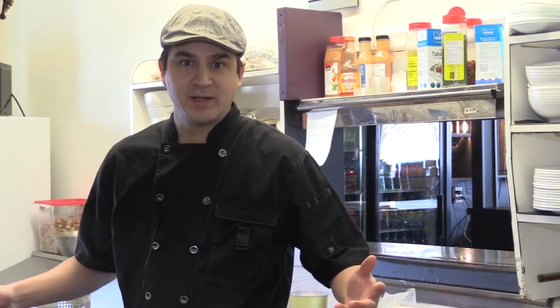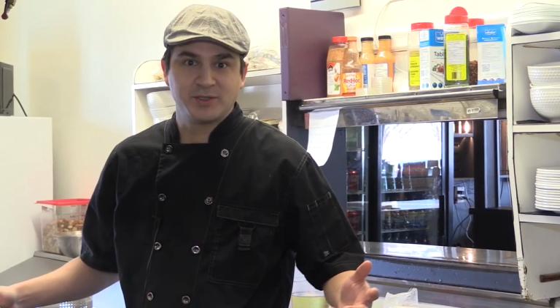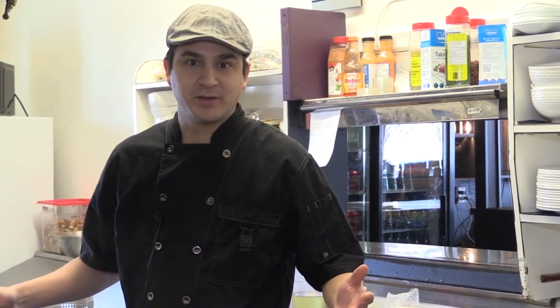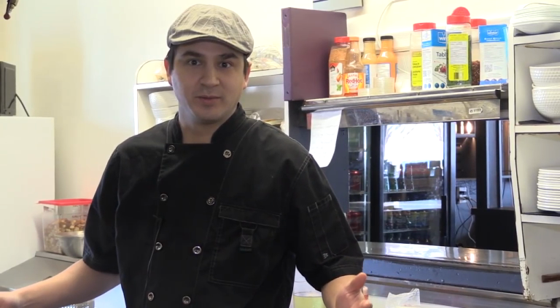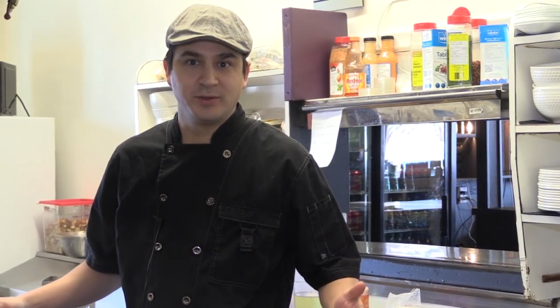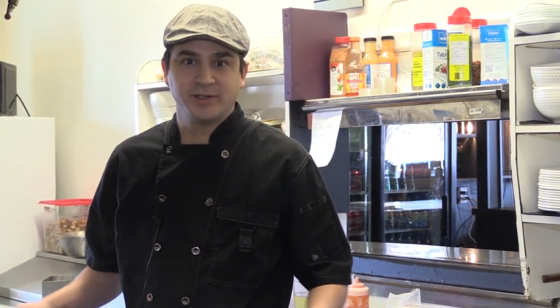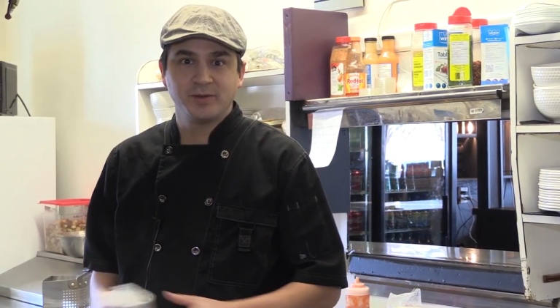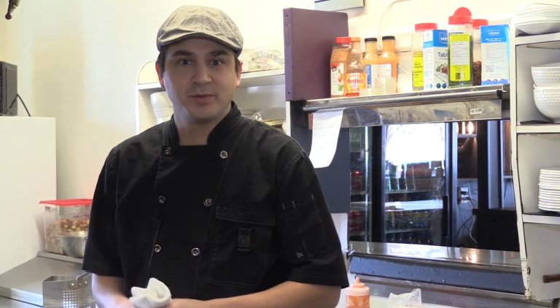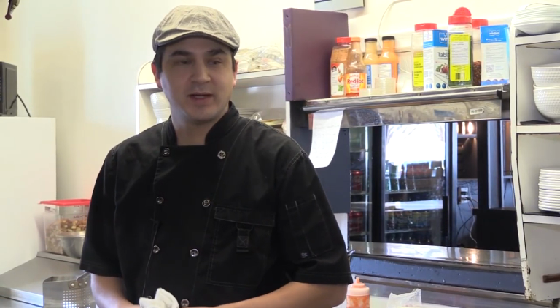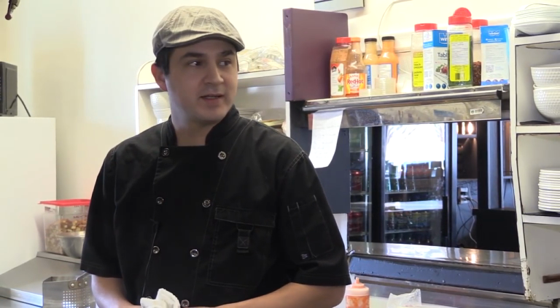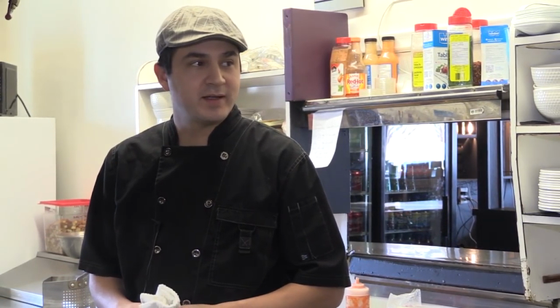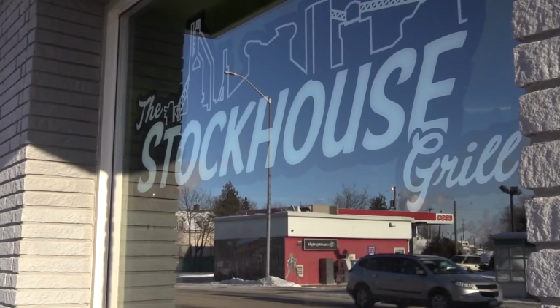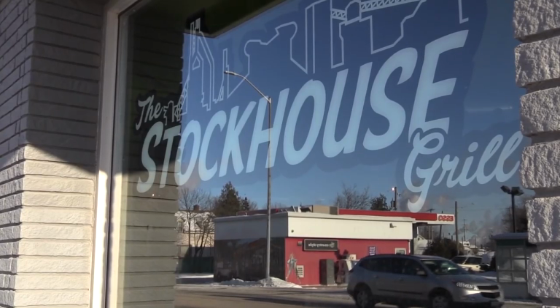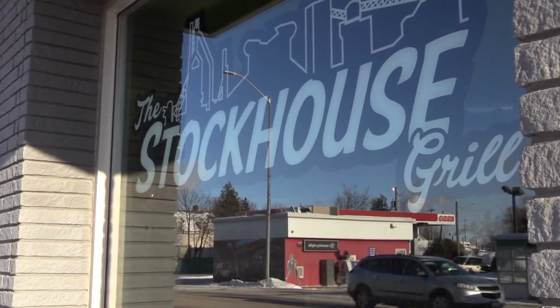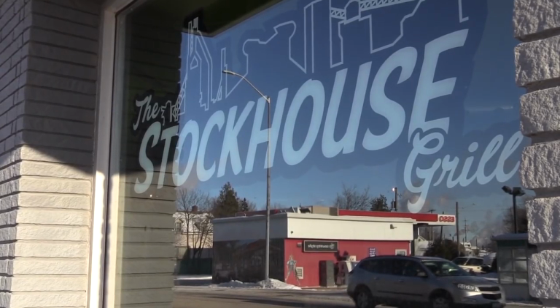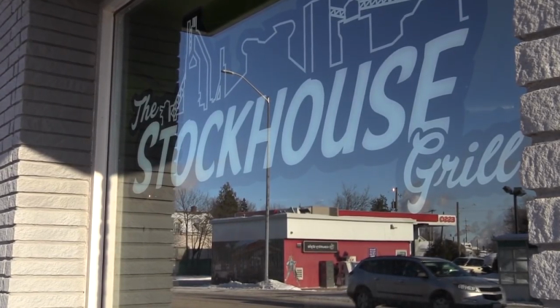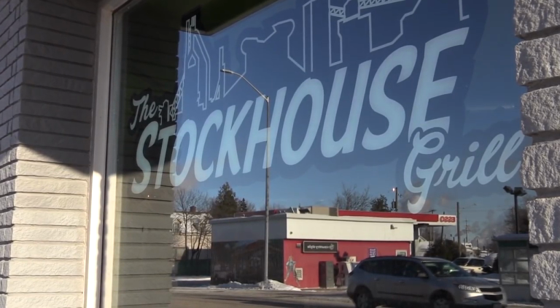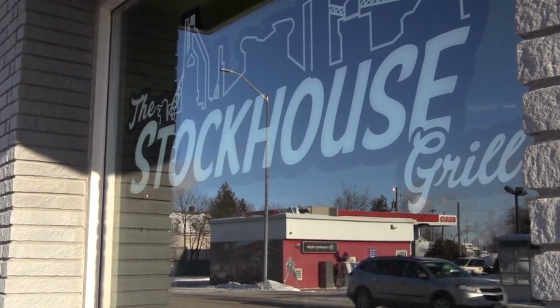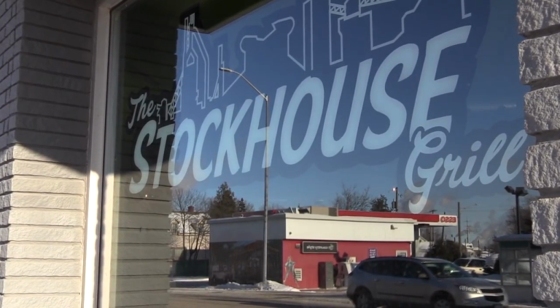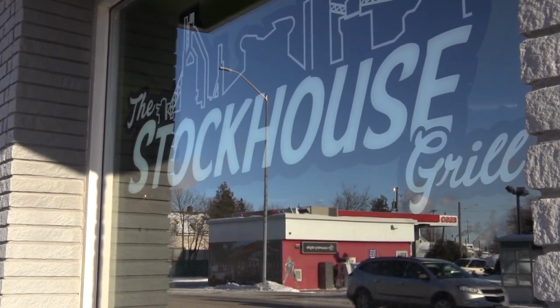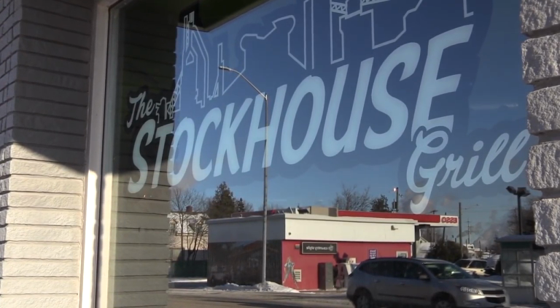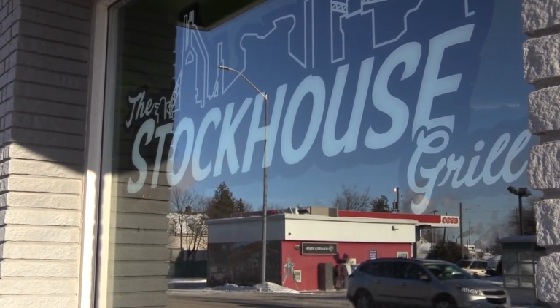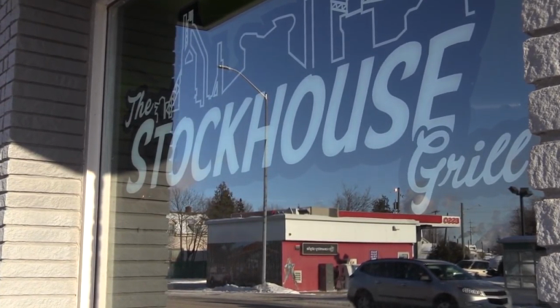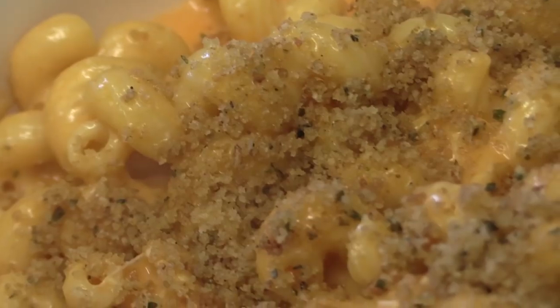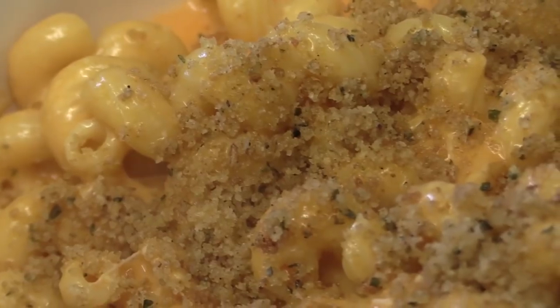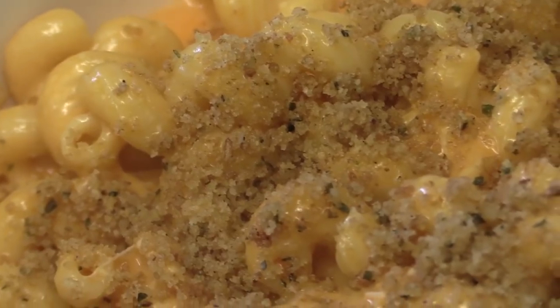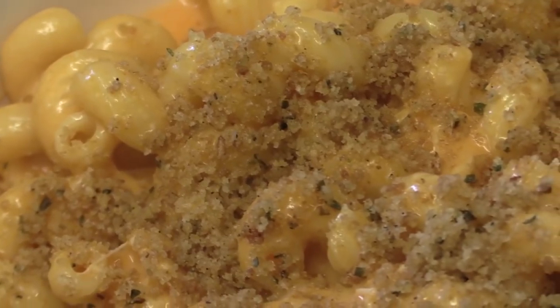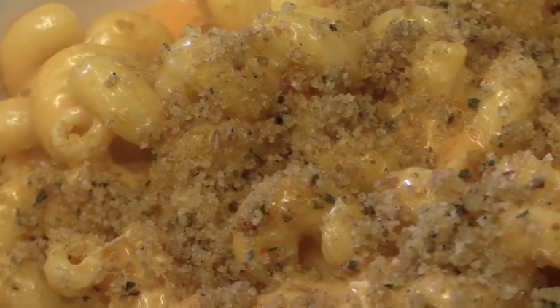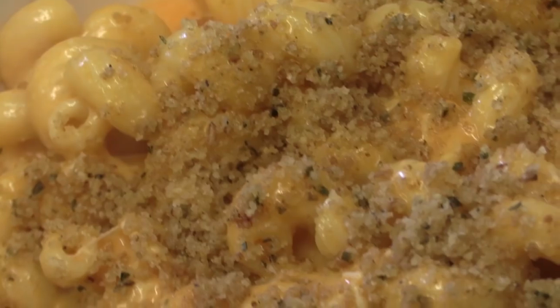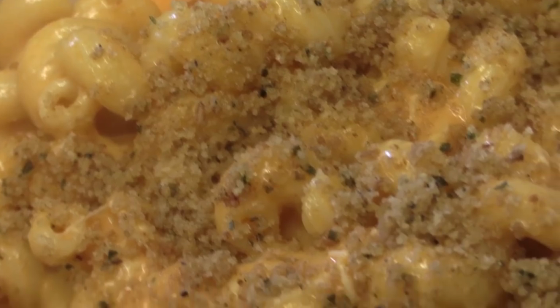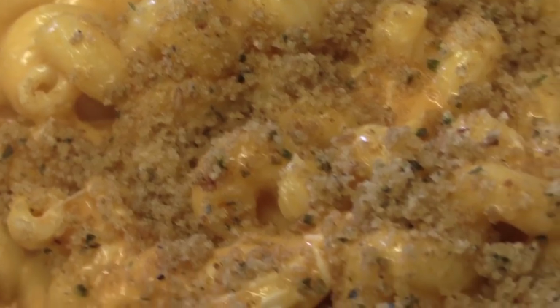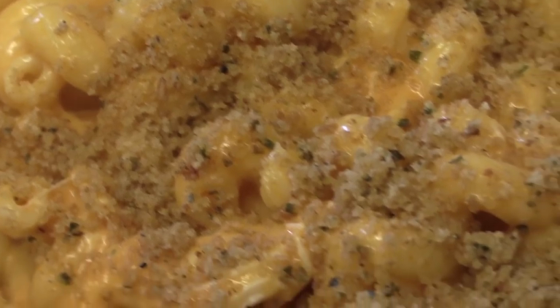My name is Jake Hornblore. We're at the Stockhouse Grill and today we're going to make for you Buffalo Mac and Cheese.